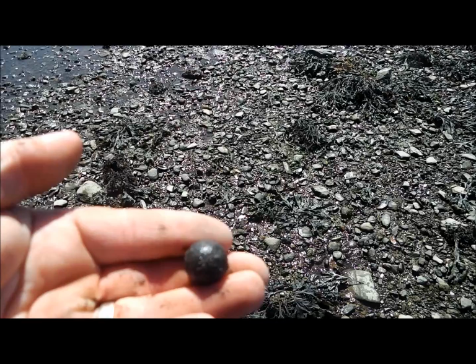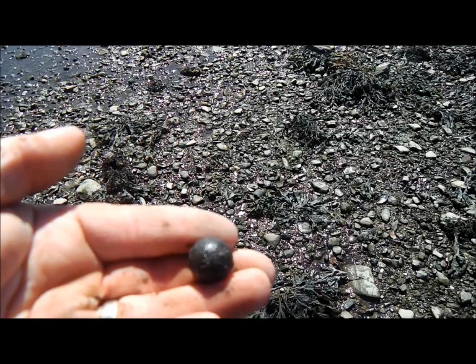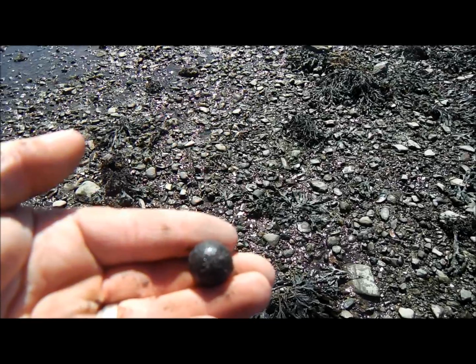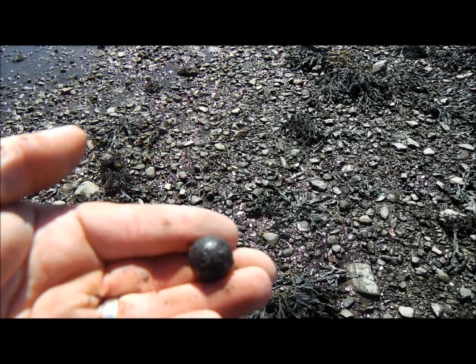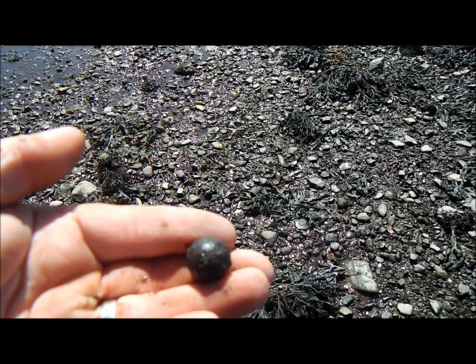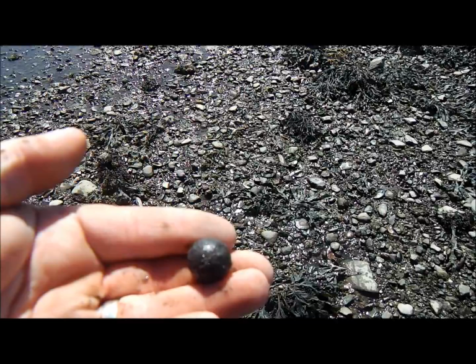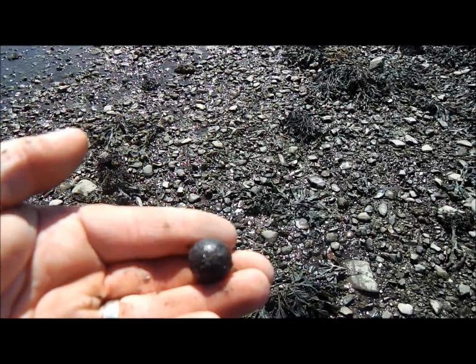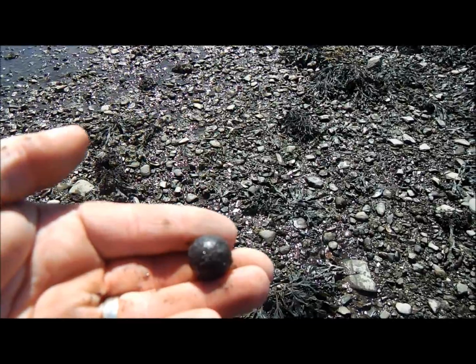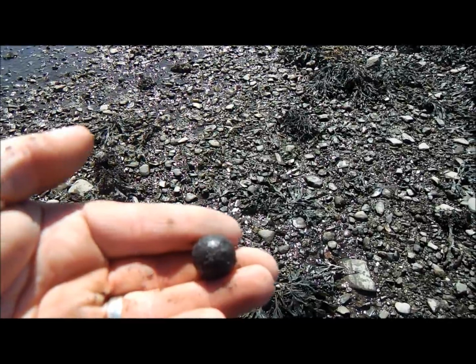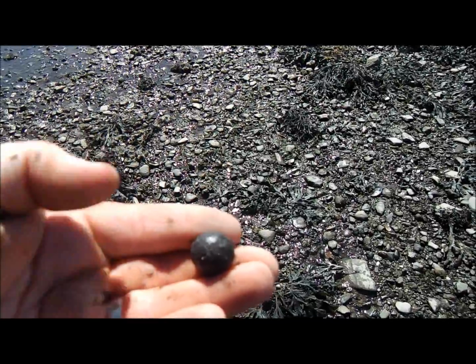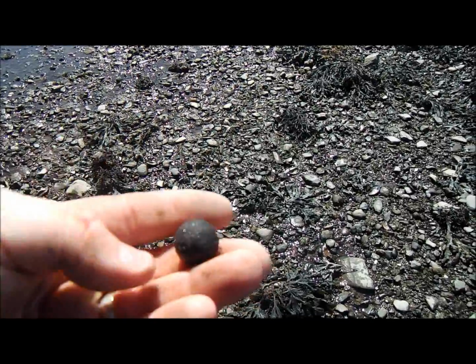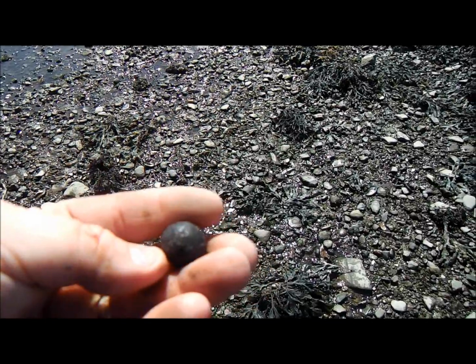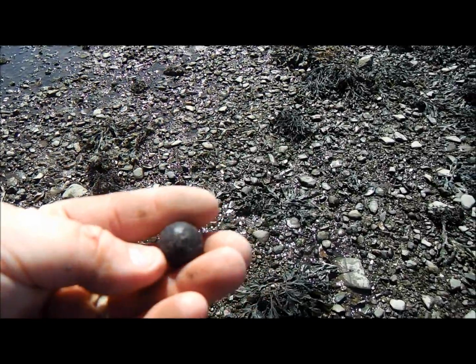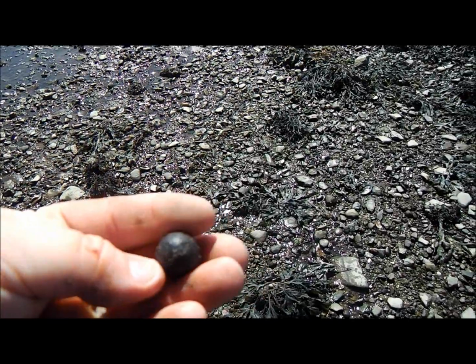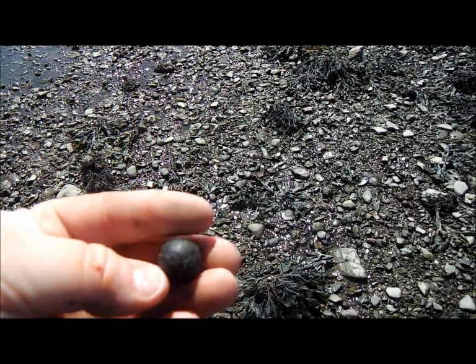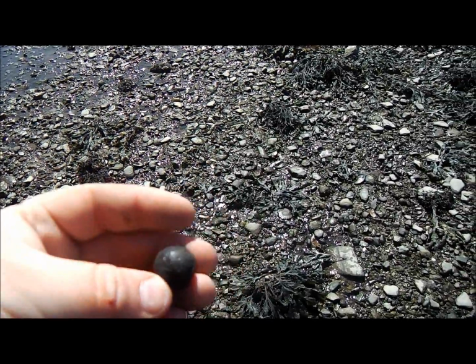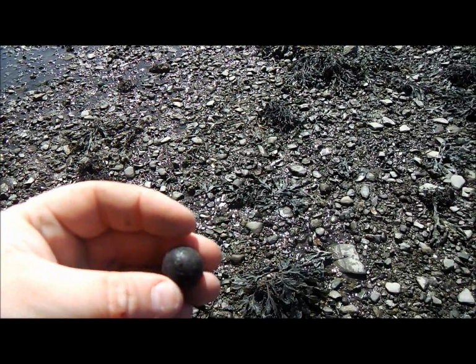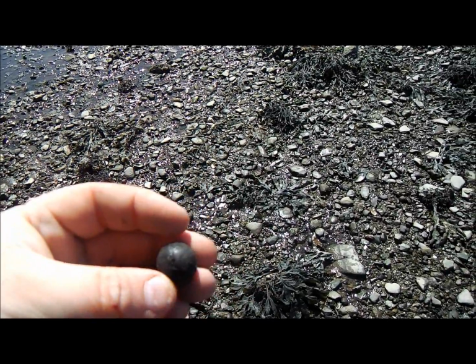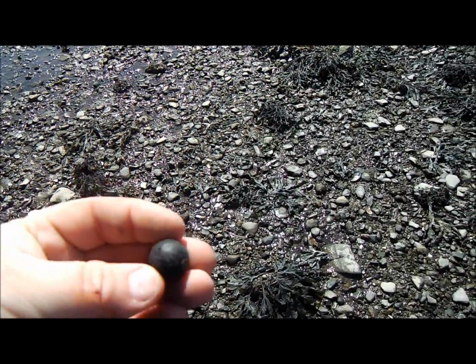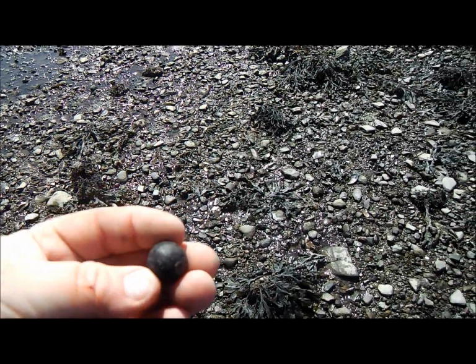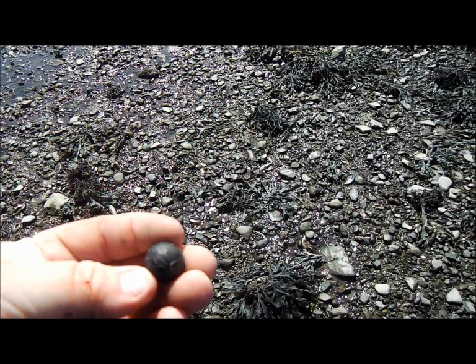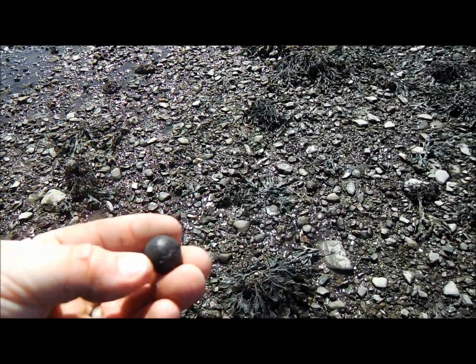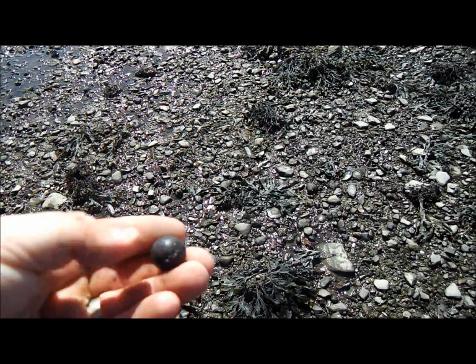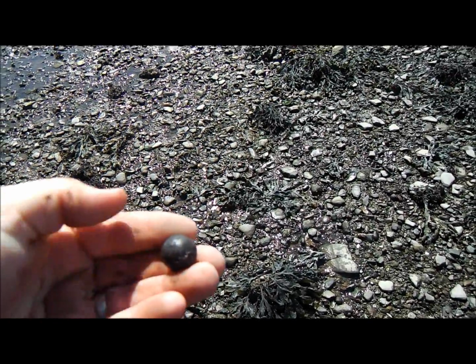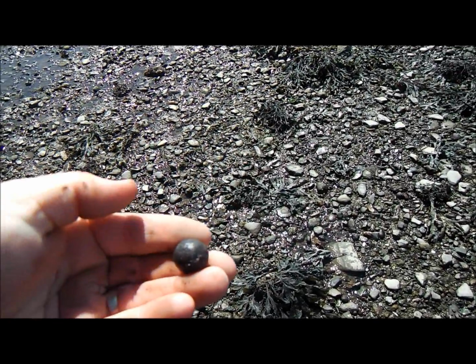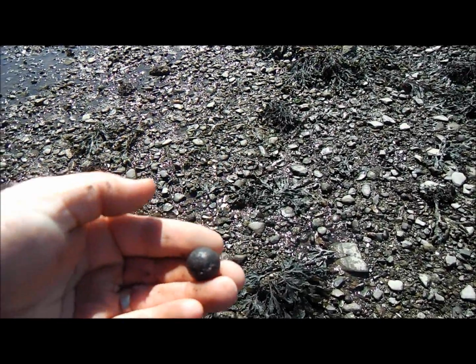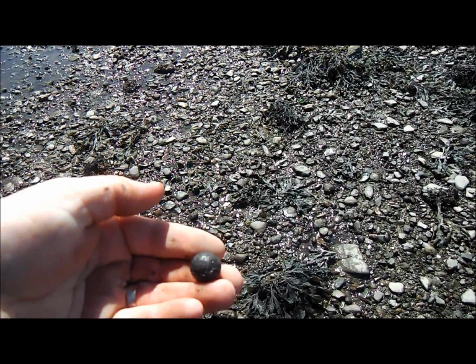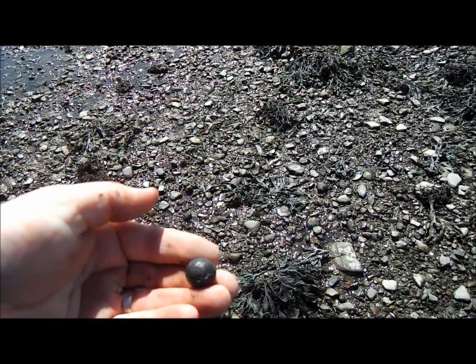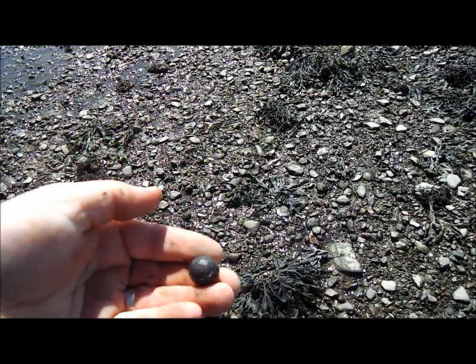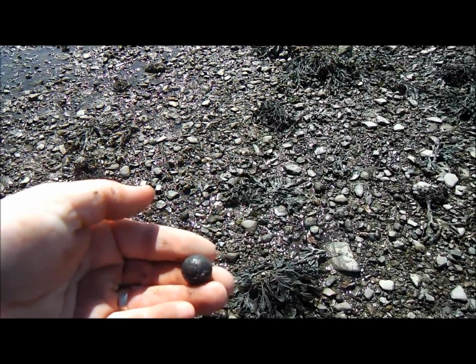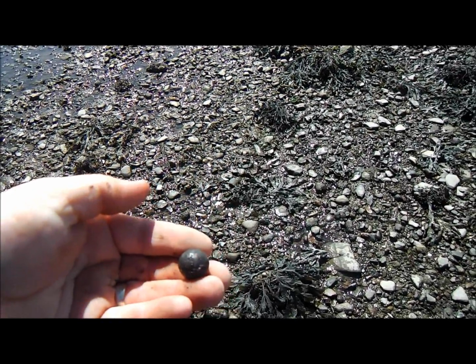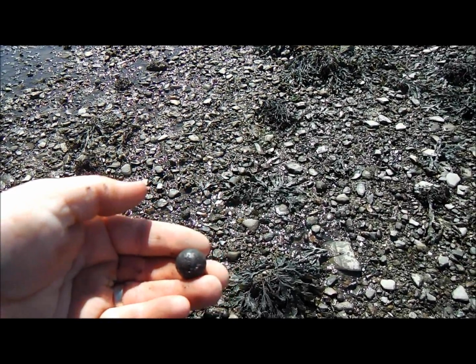Guys, I just dug that — it came up as a 64 and it's a big musket ball. It's a nice find.